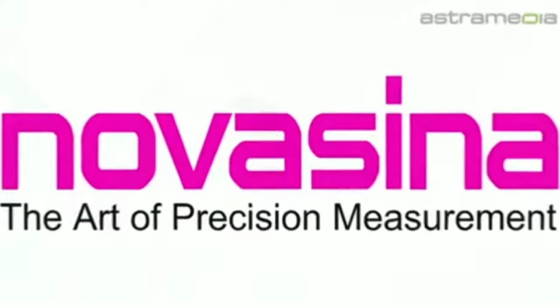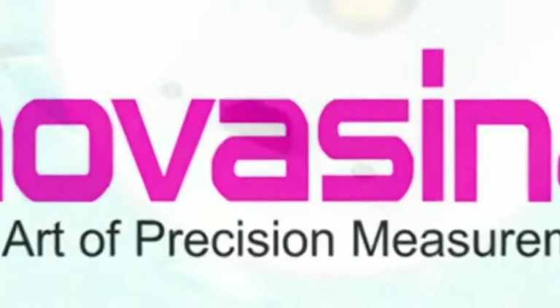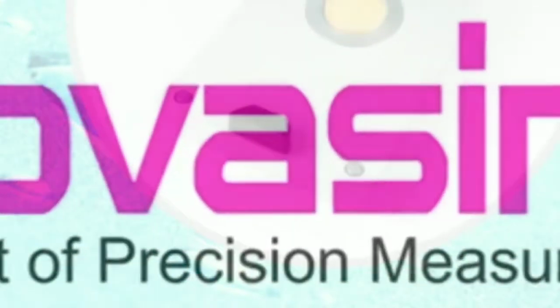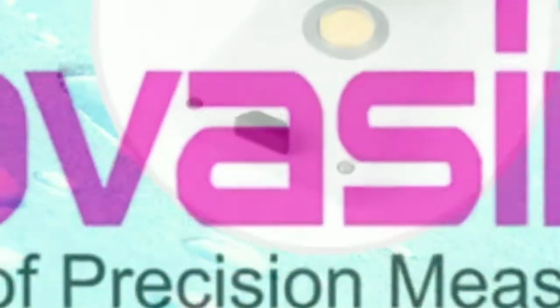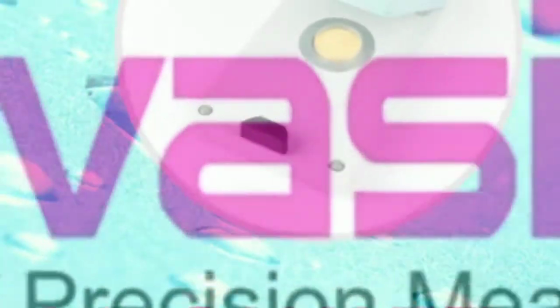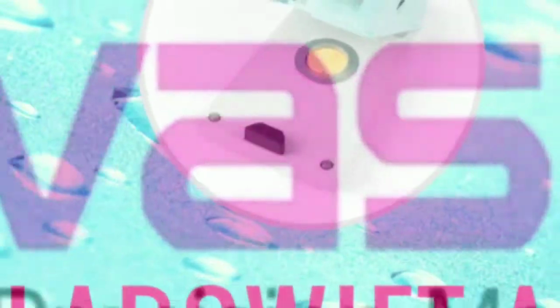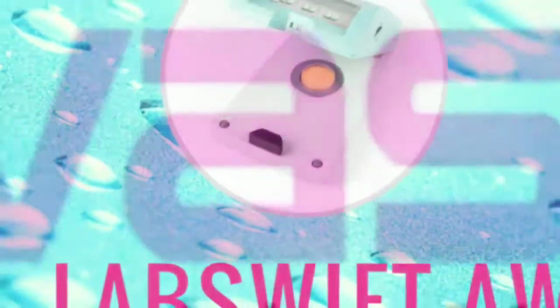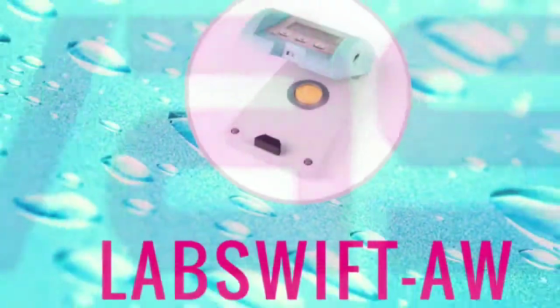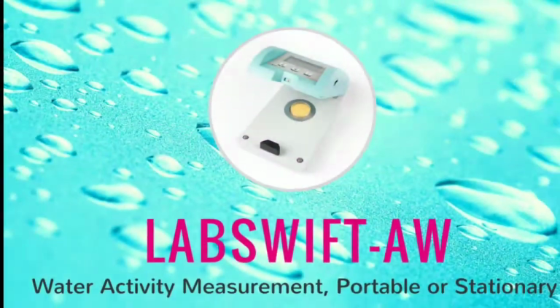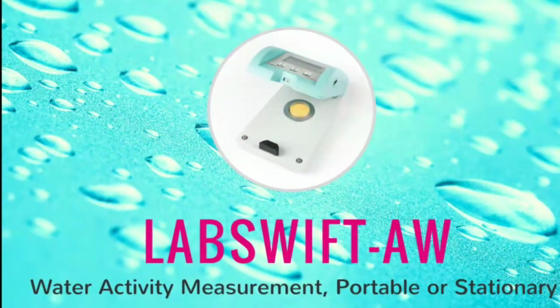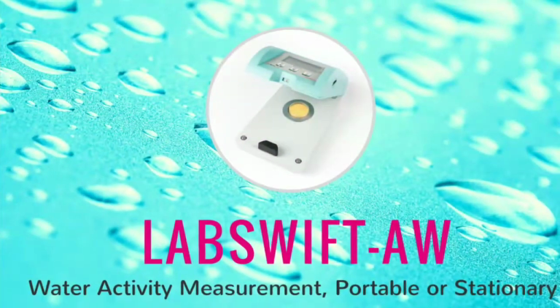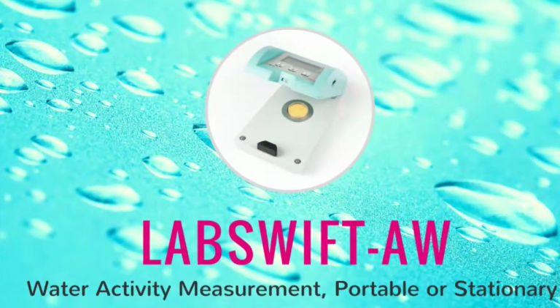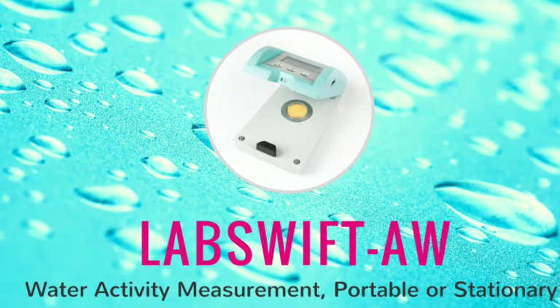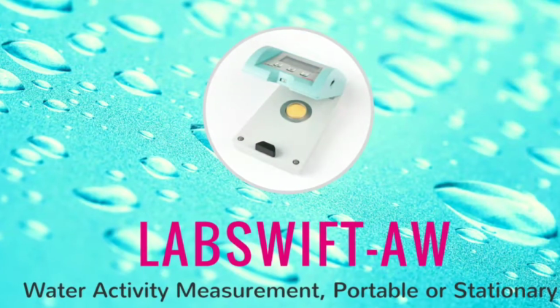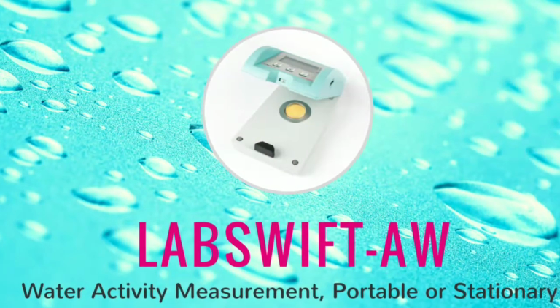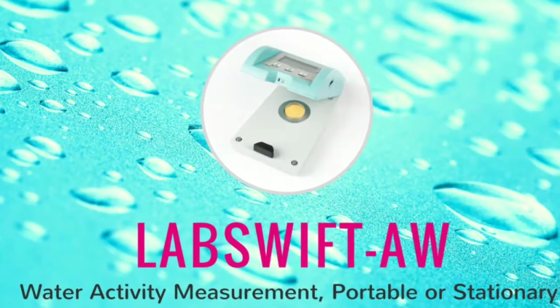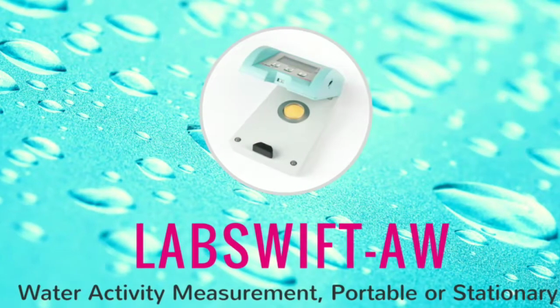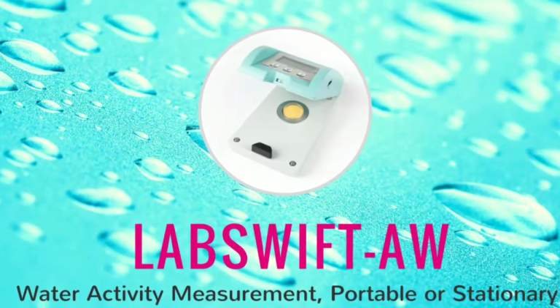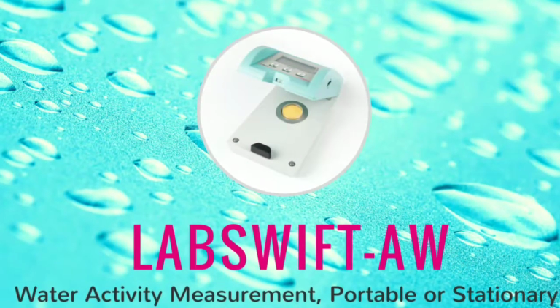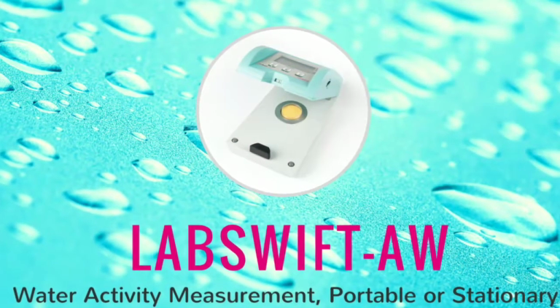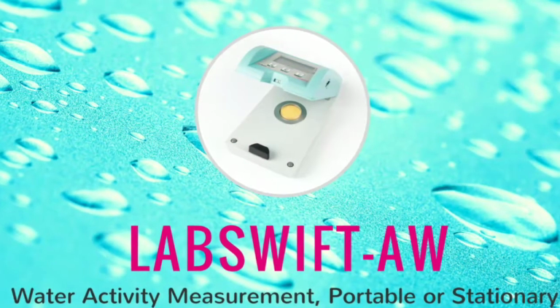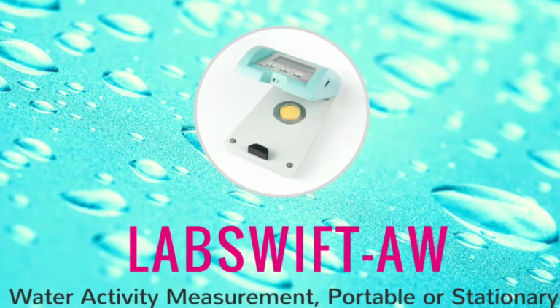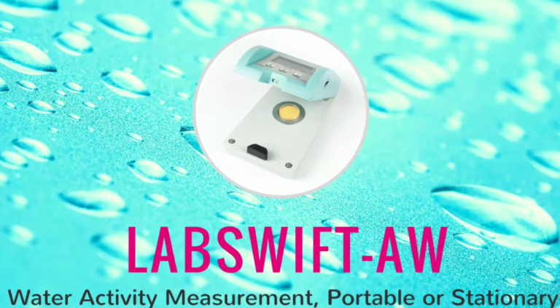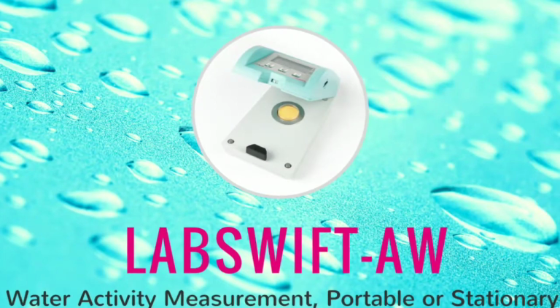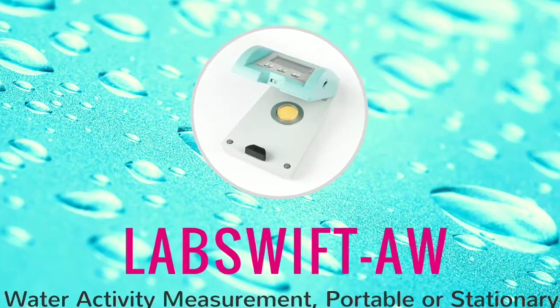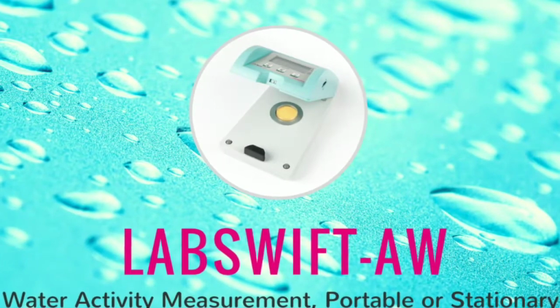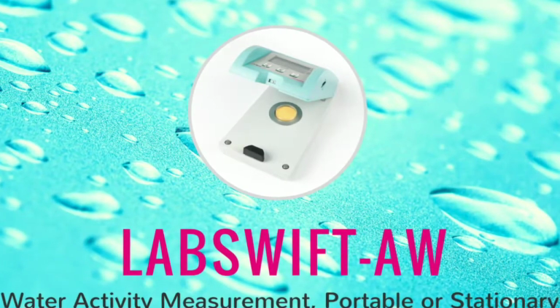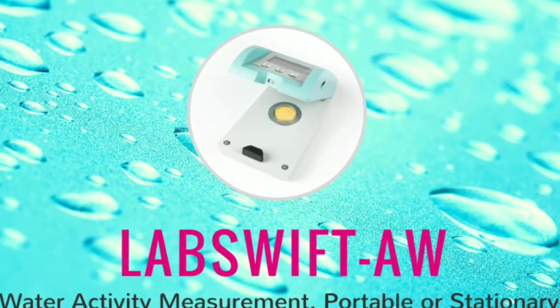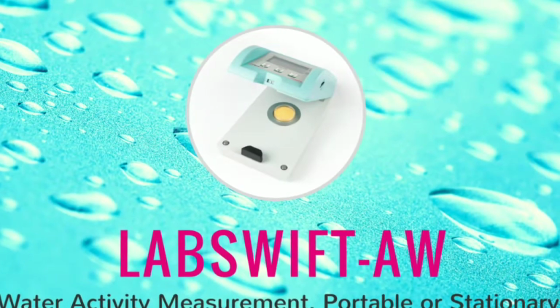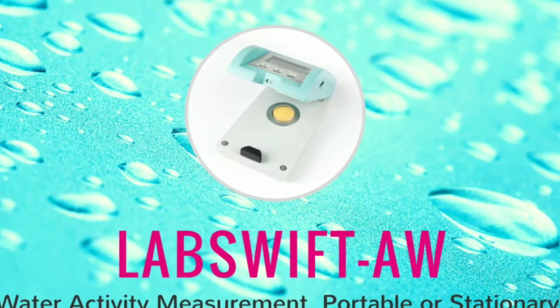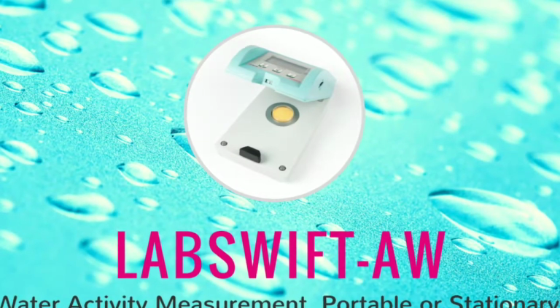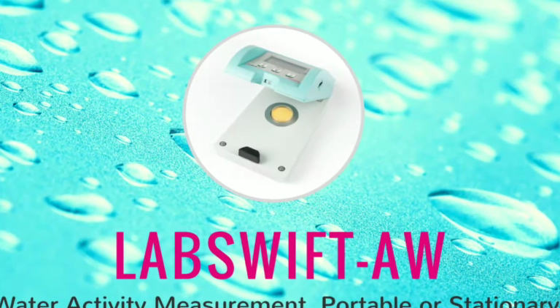Nova Zena's Lab Swift AW is a portable measurement instrument for accurate and fast water activity determination.